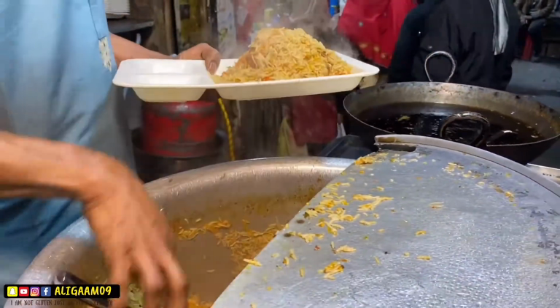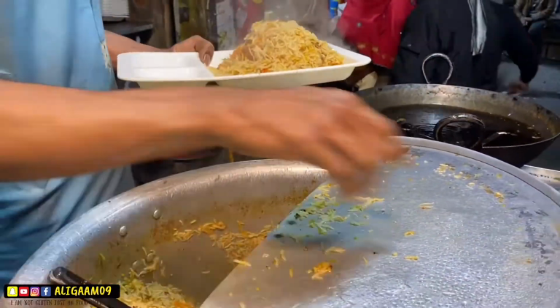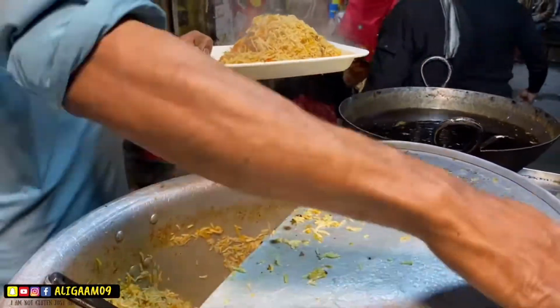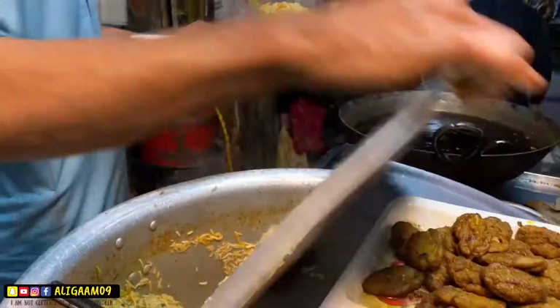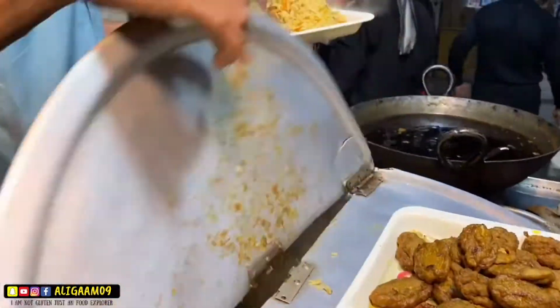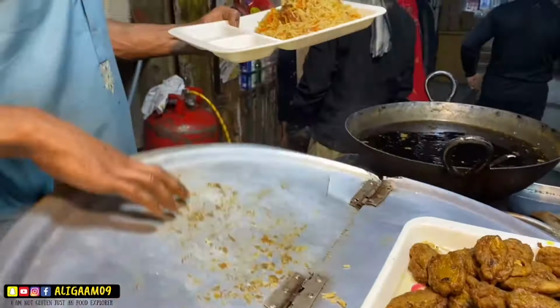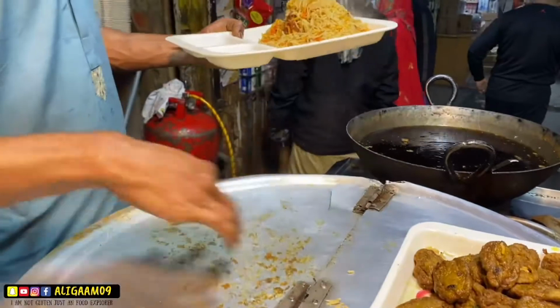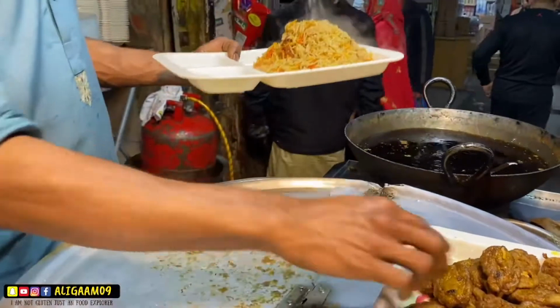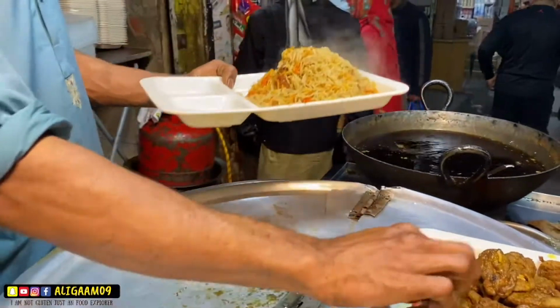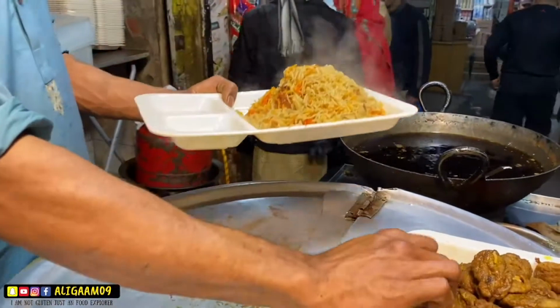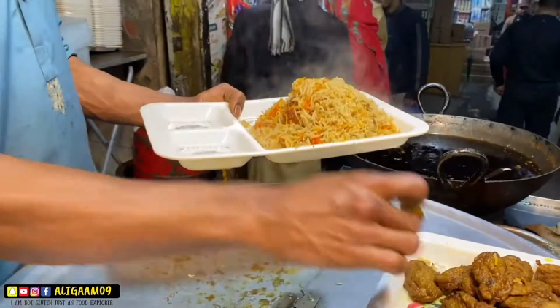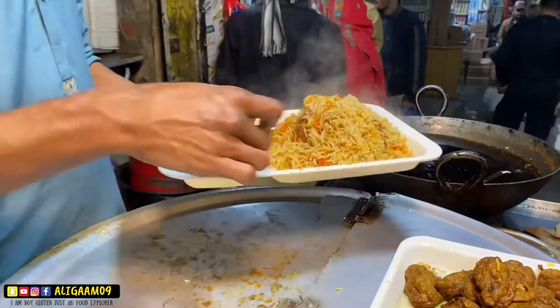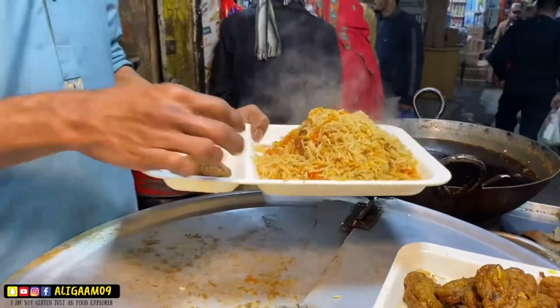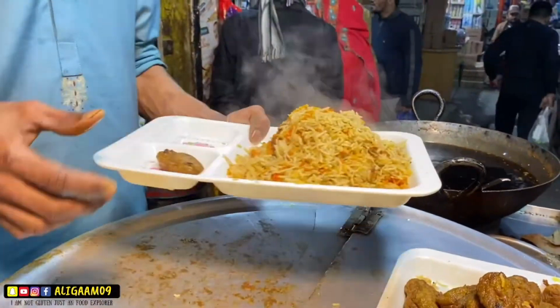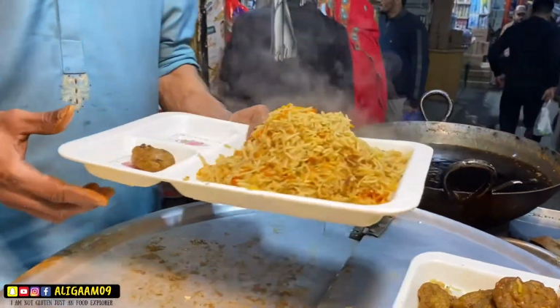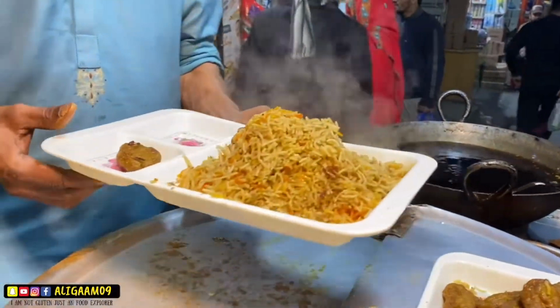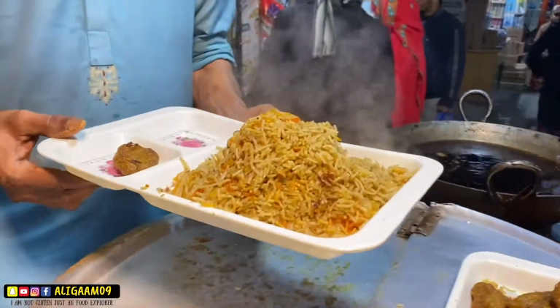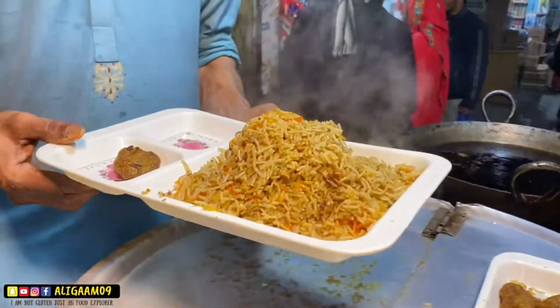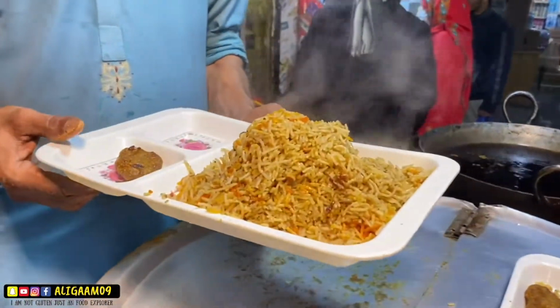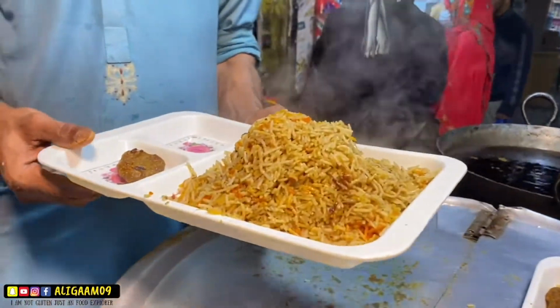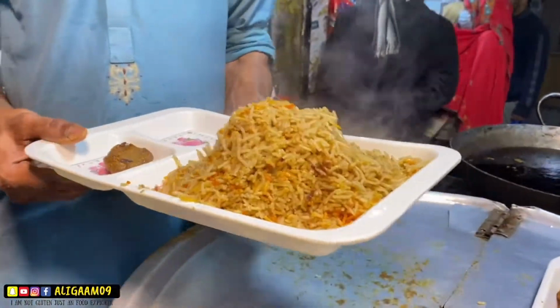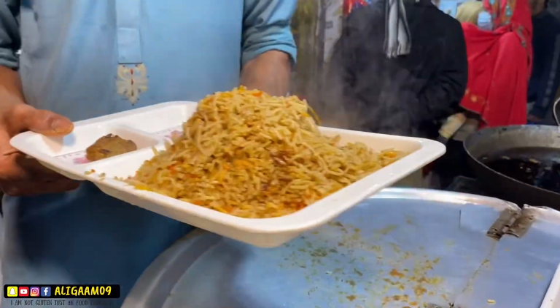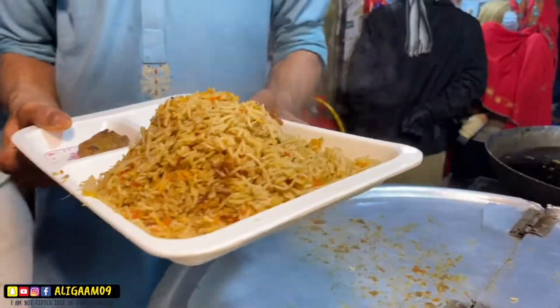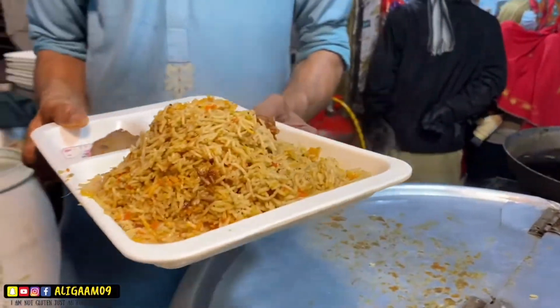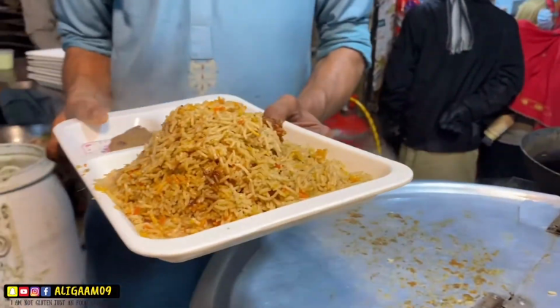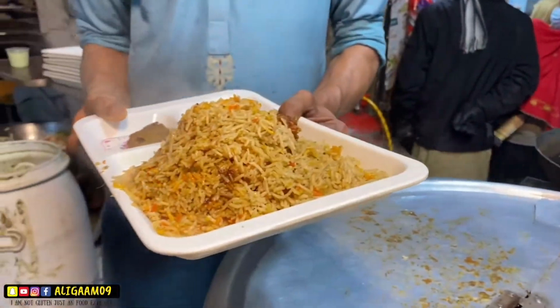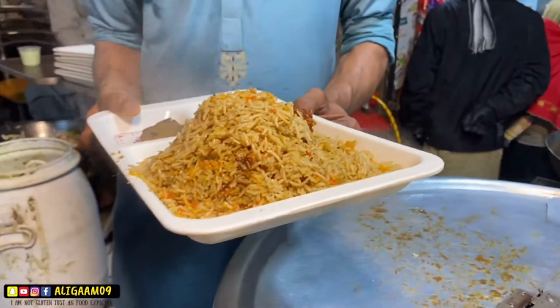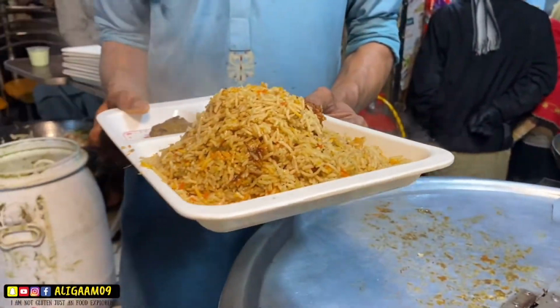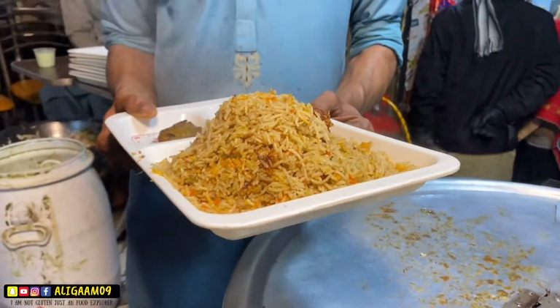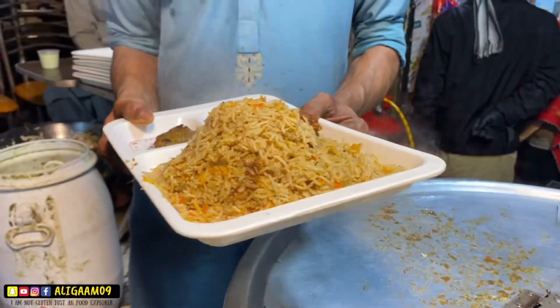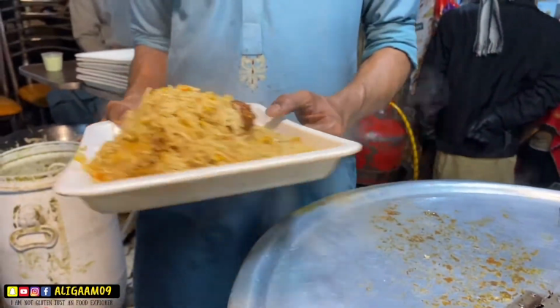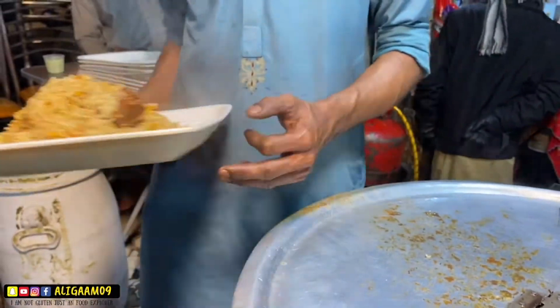How much is this plate? 250. Is it half piece or full piece? Yes, half piece.